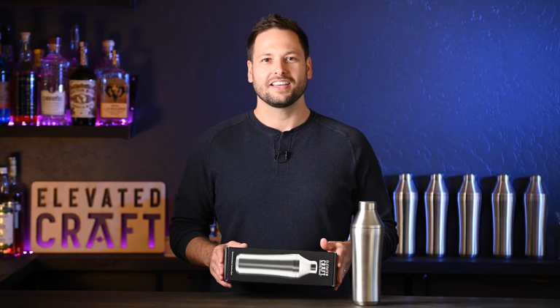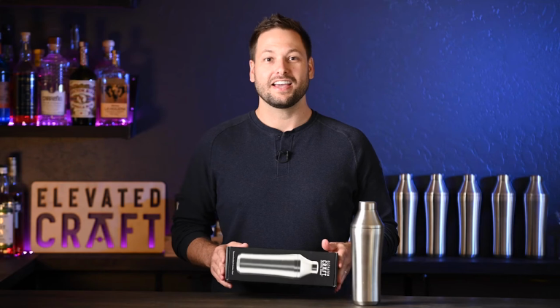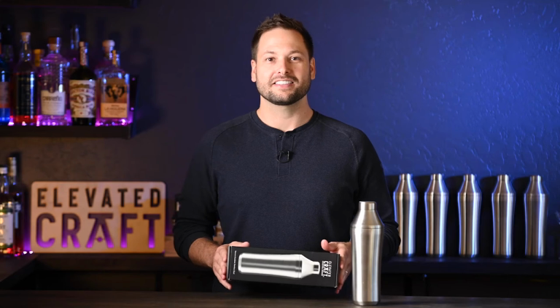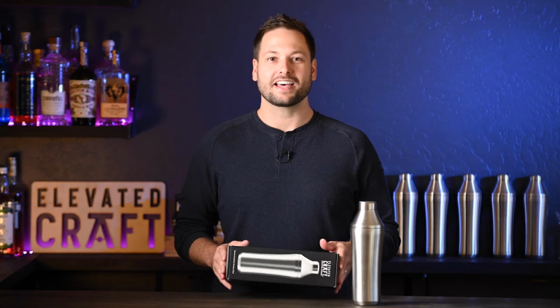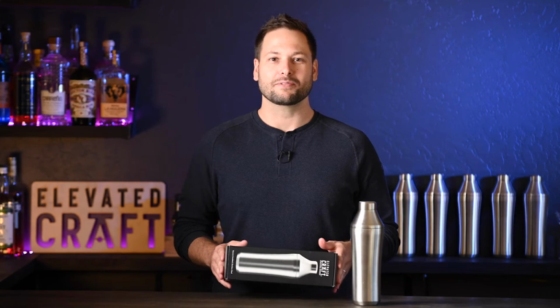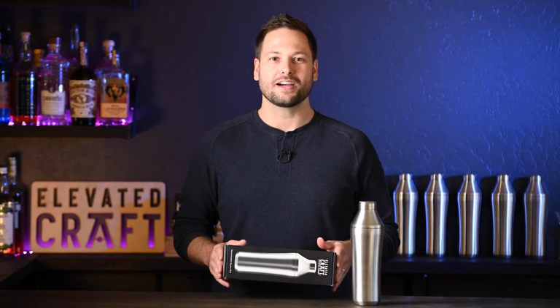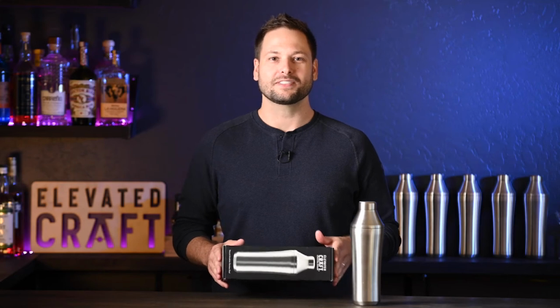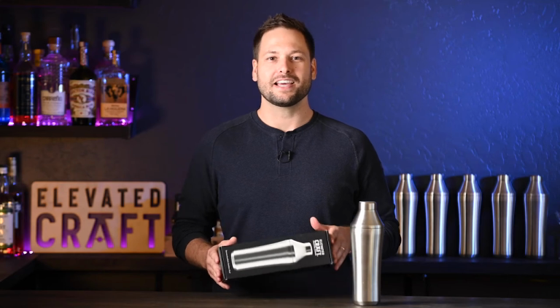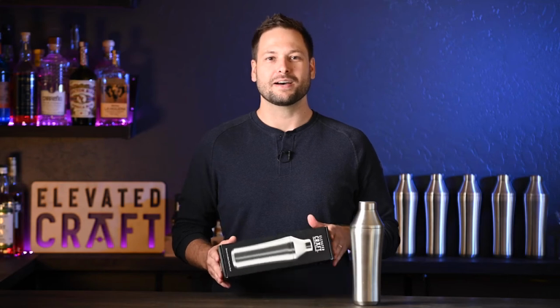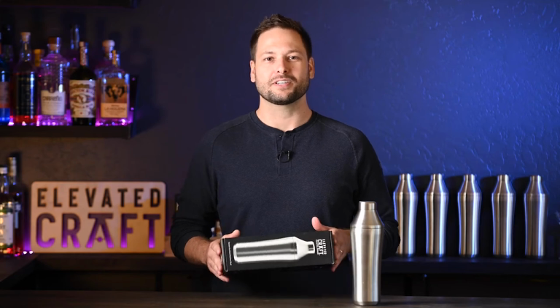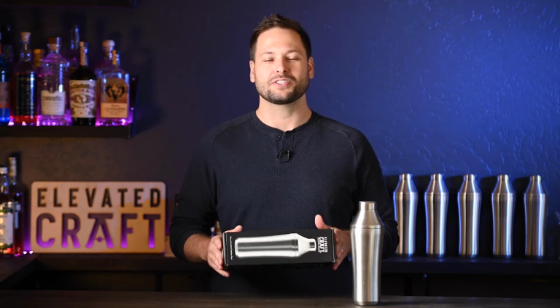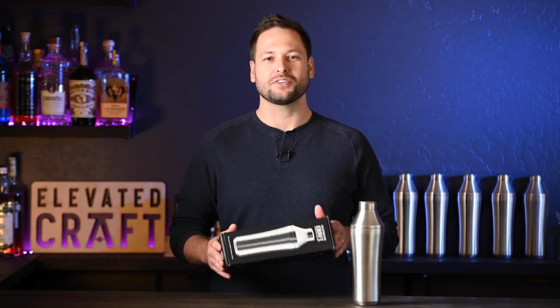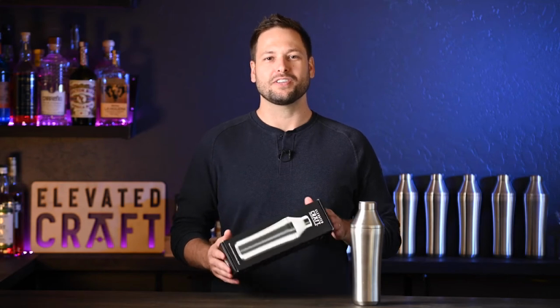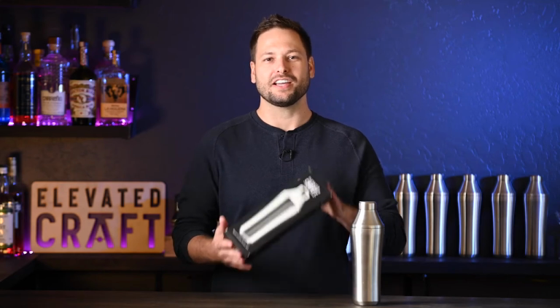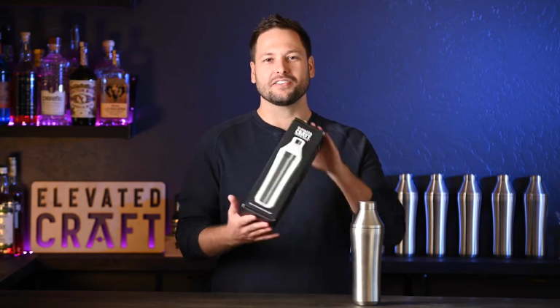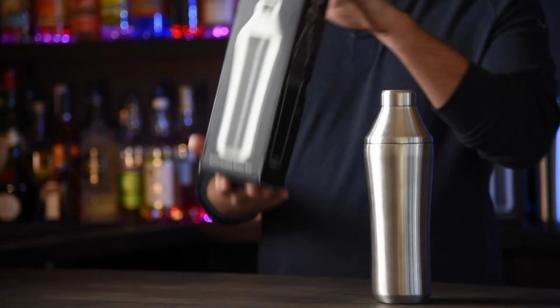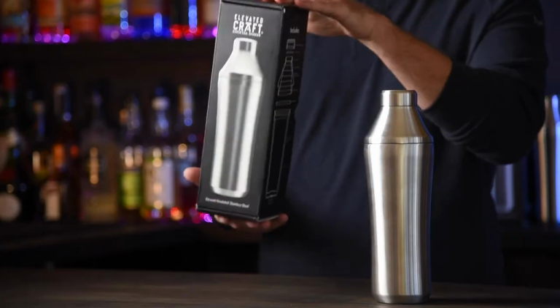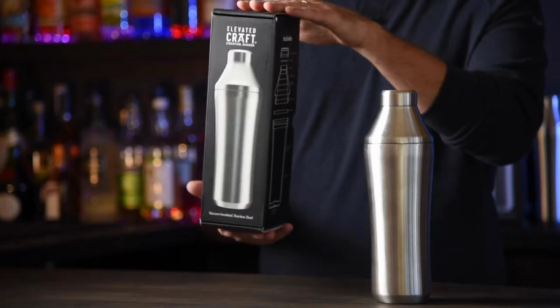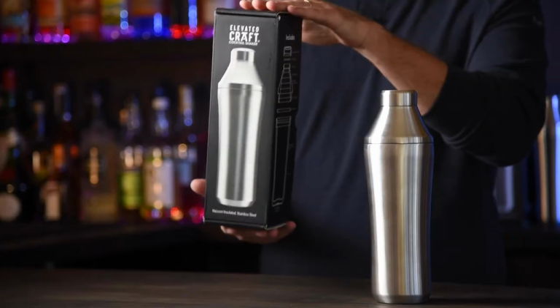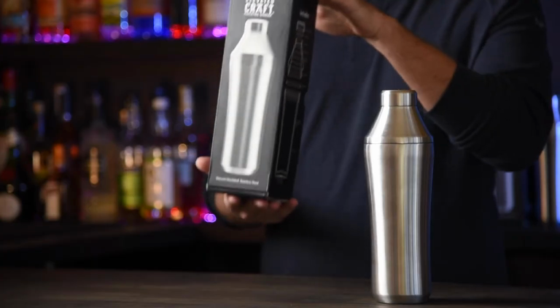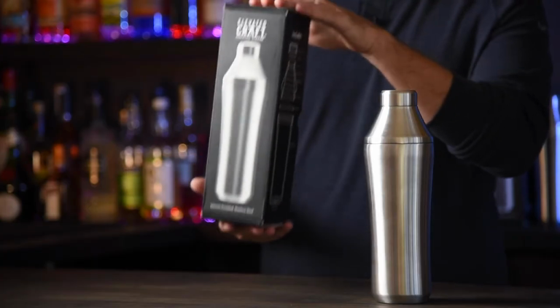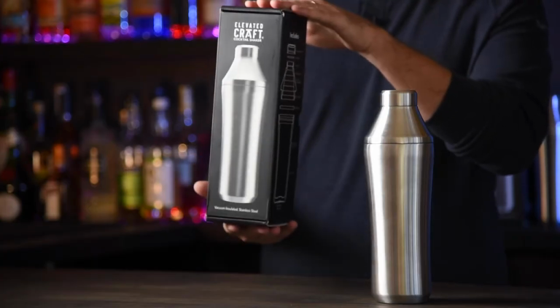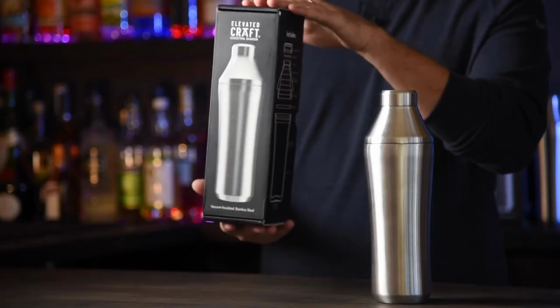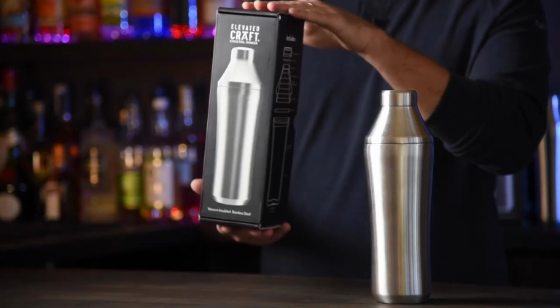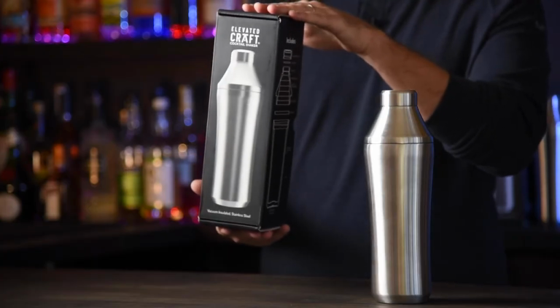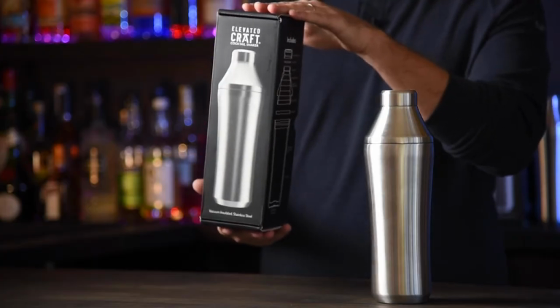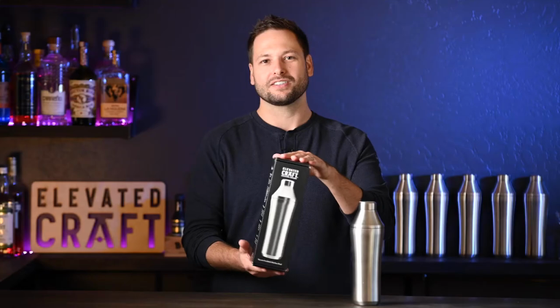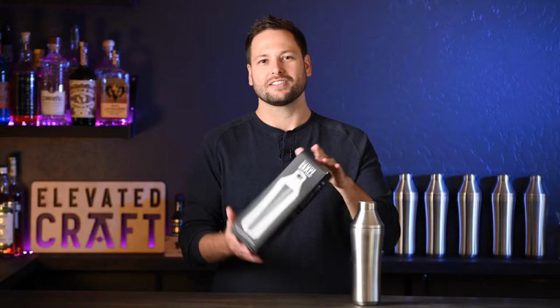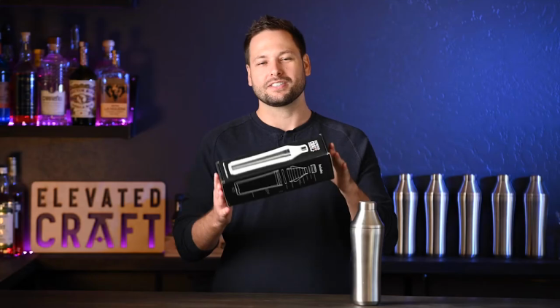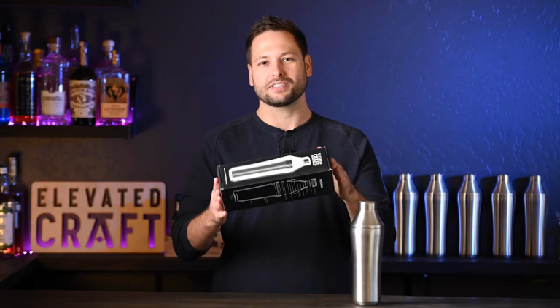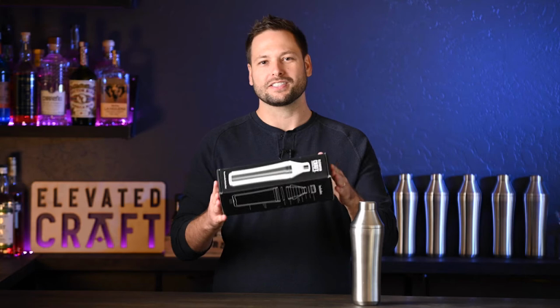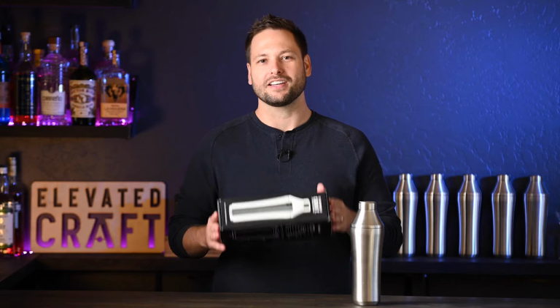Hey, this is Adam Kraft. Today I'm going to show you the Elevated Kraft Hybrid Cocktail Shaker. Let's see what's inside.